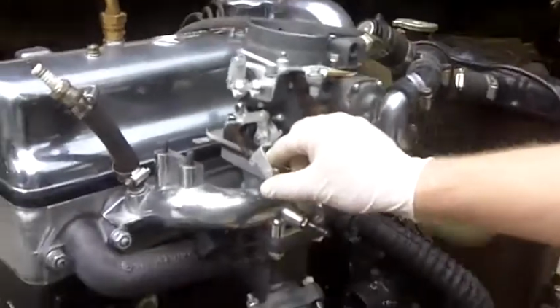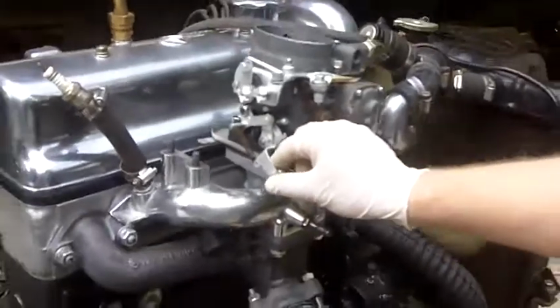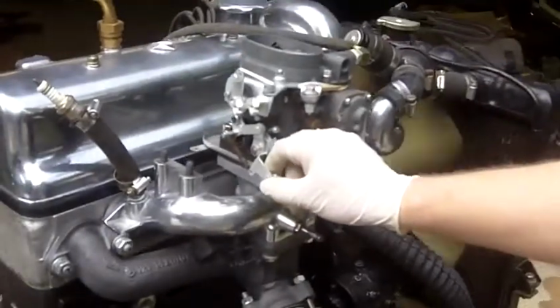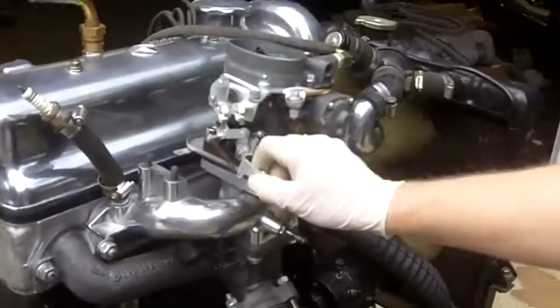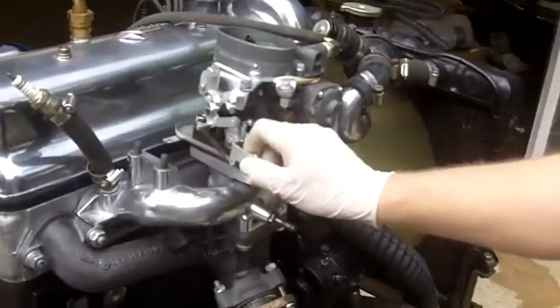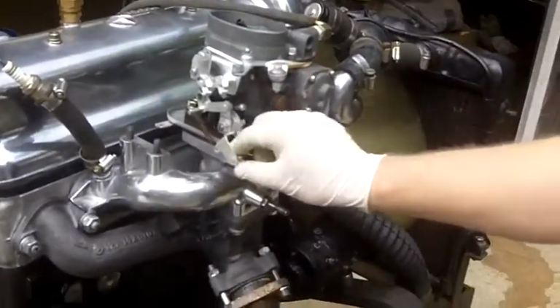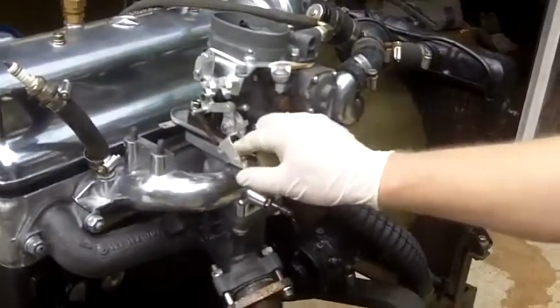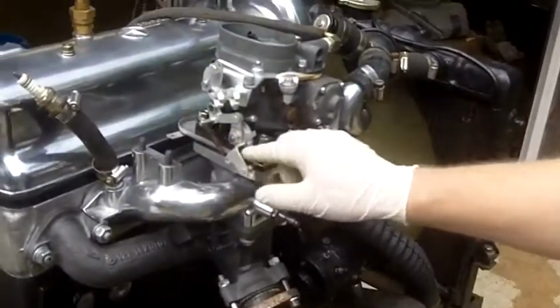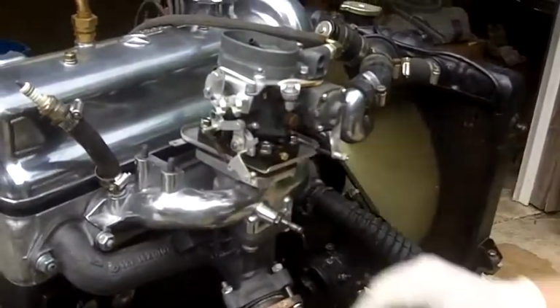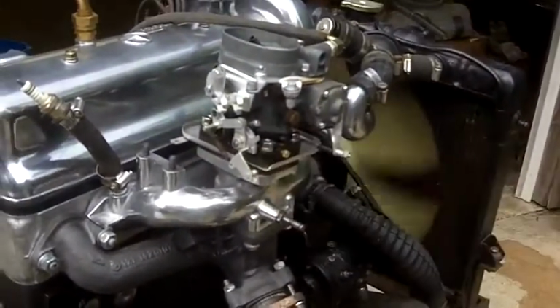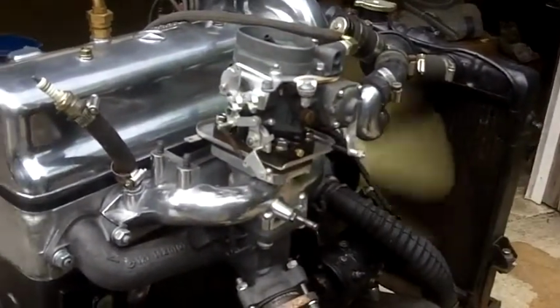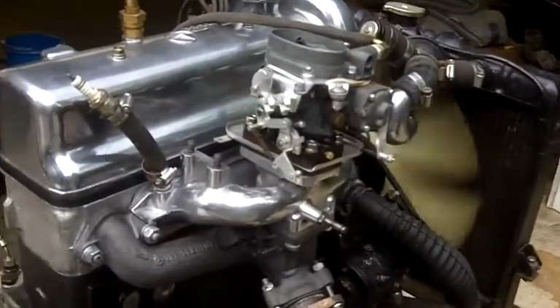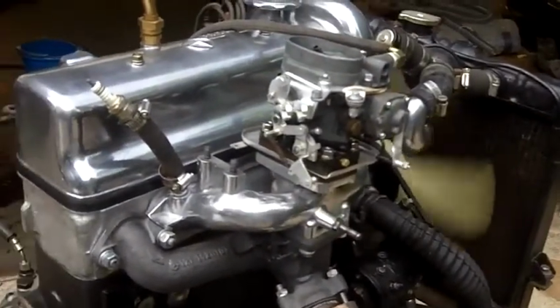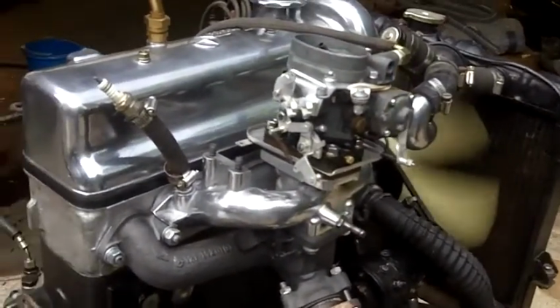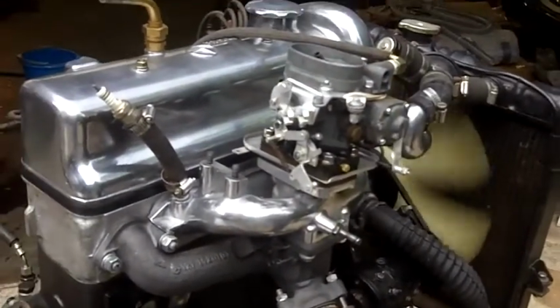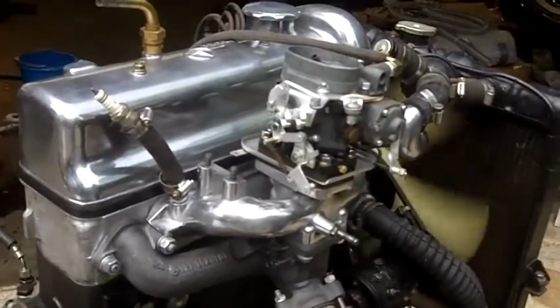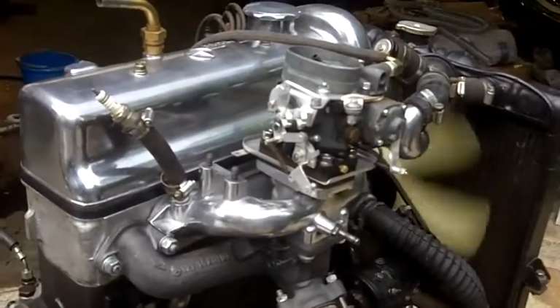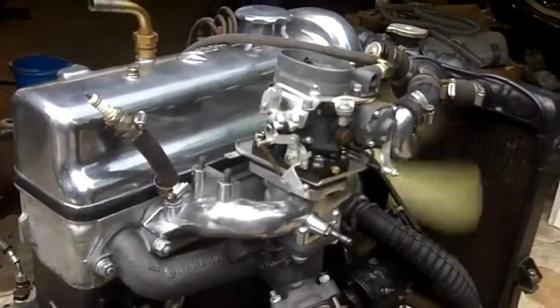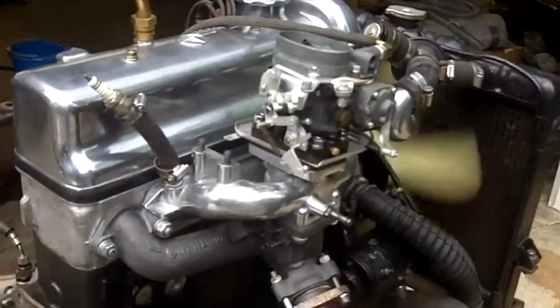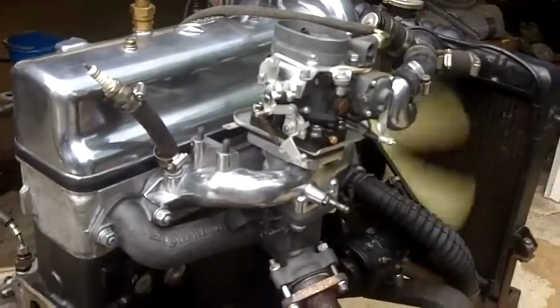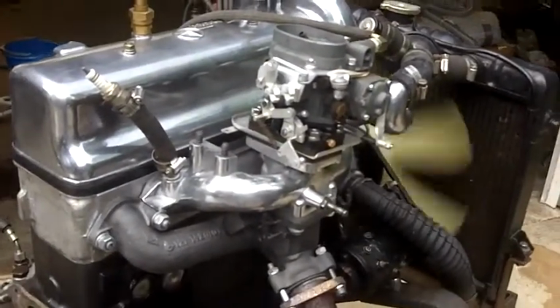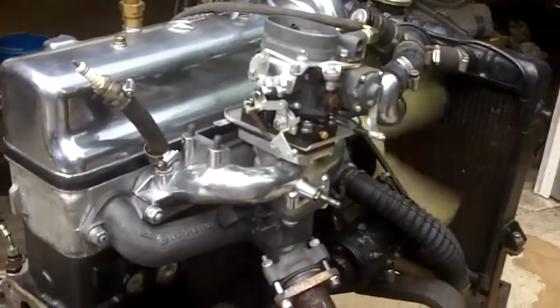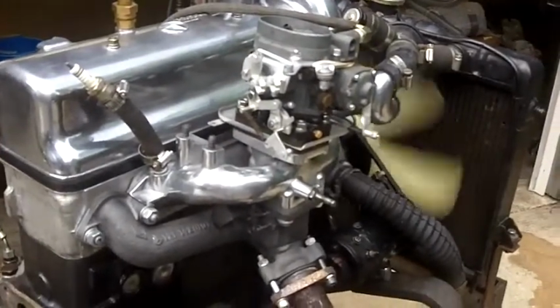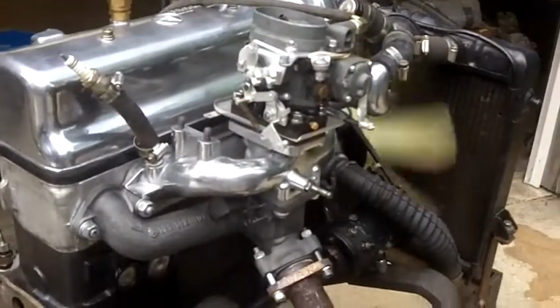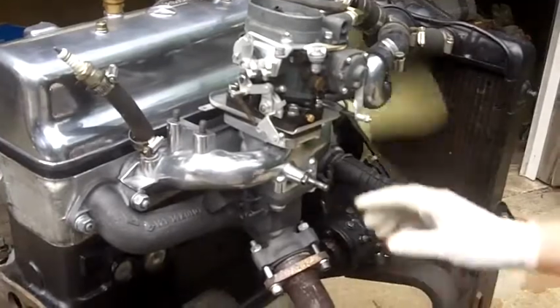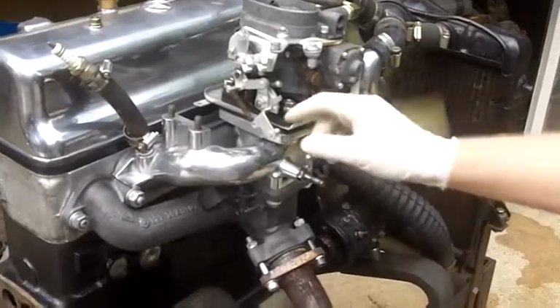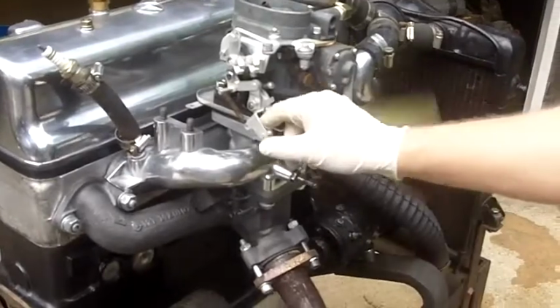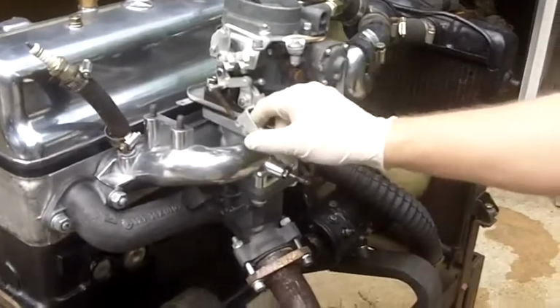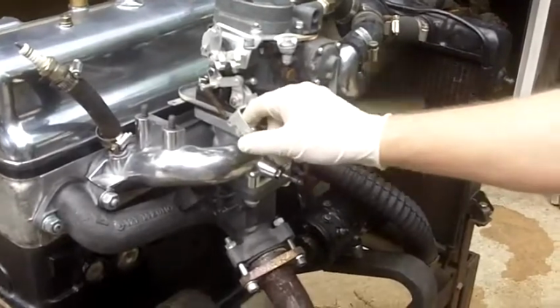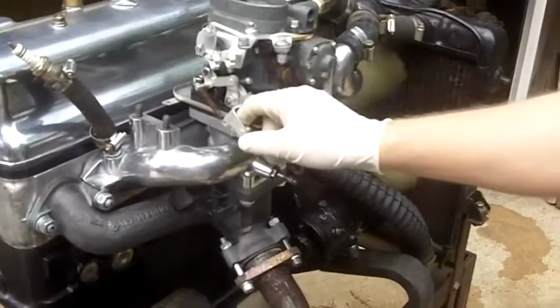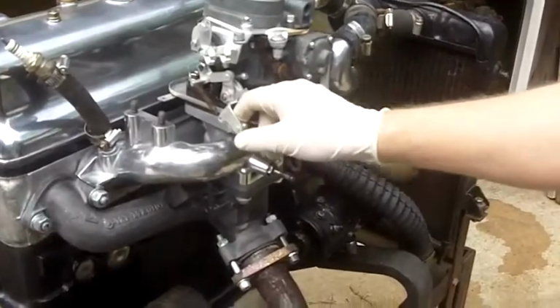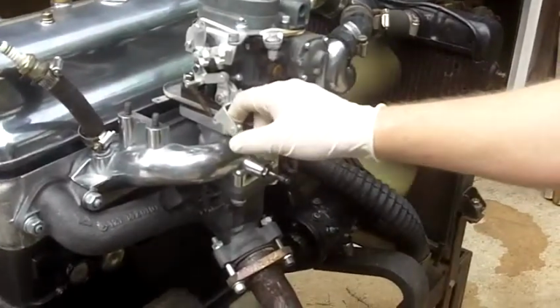That is what we call a fabulous engine. You did a good job, Charles — just a little stumble.